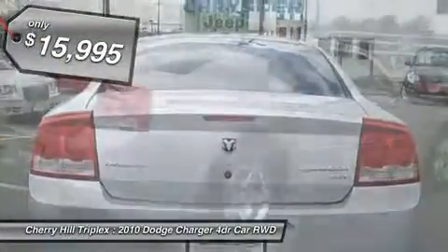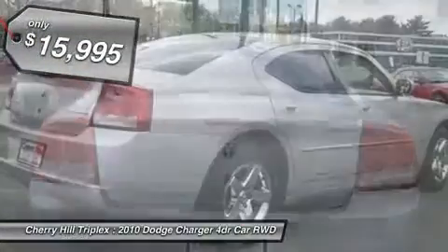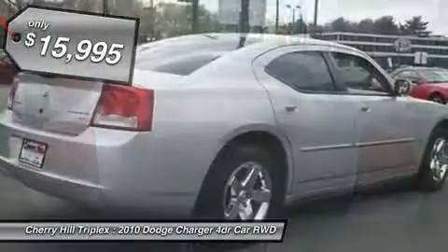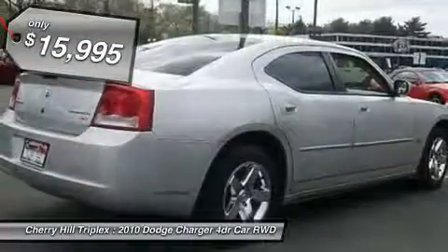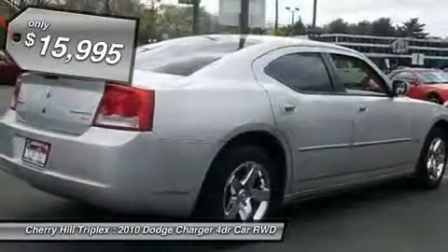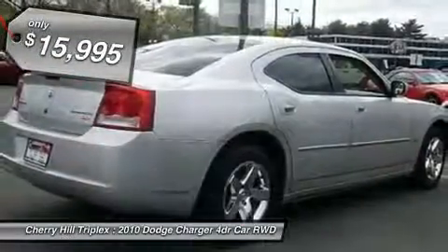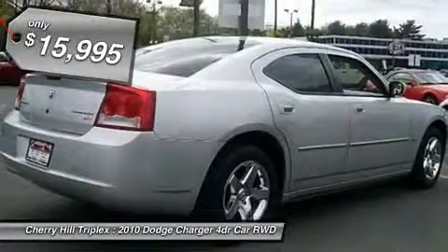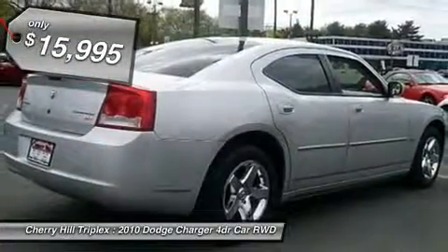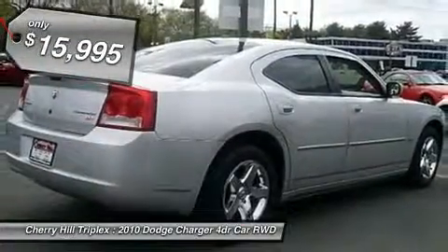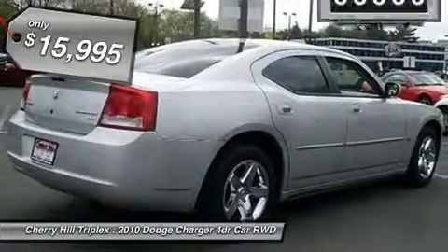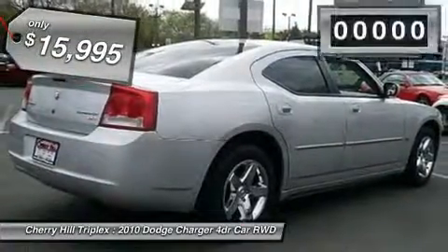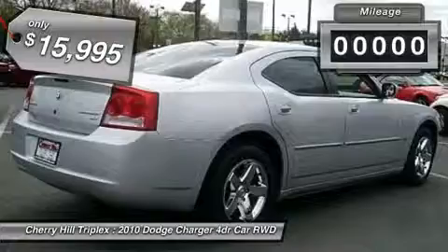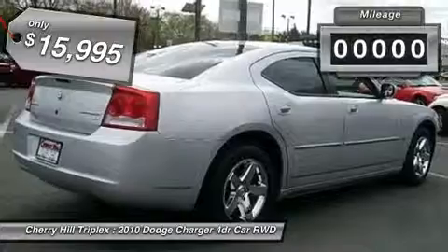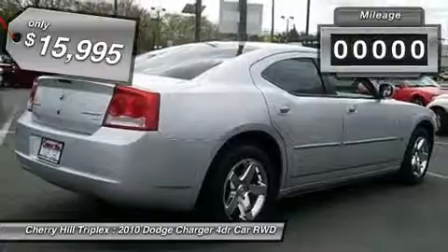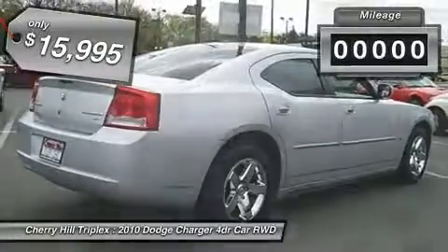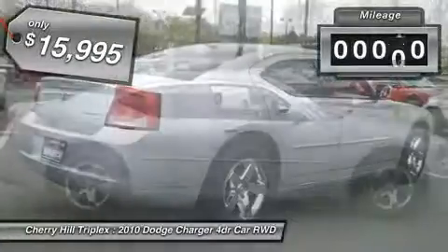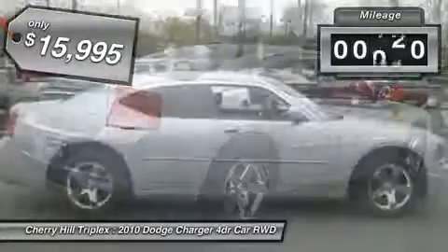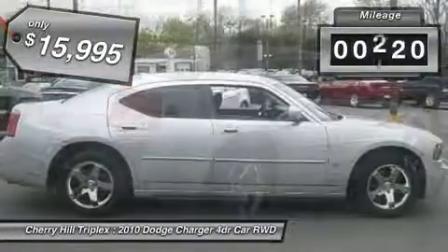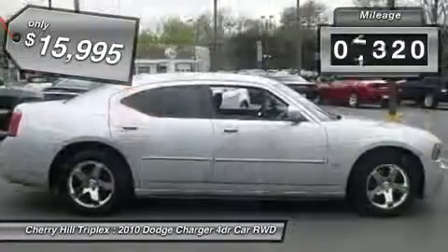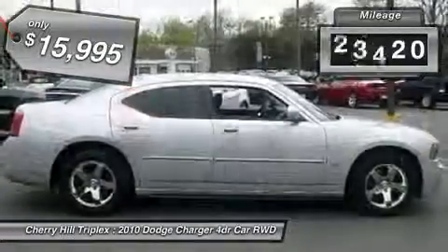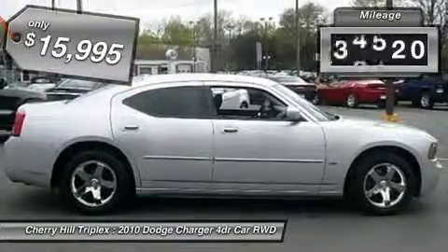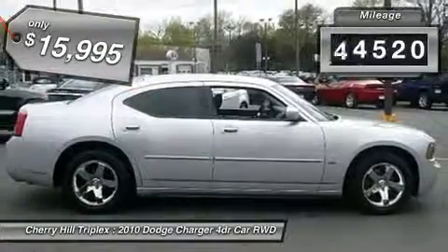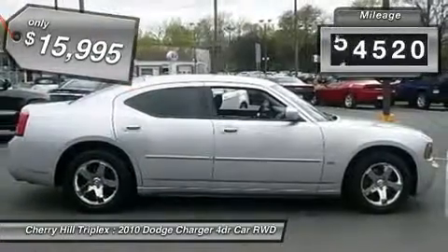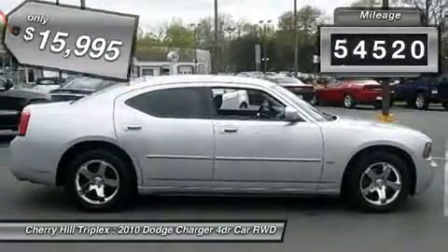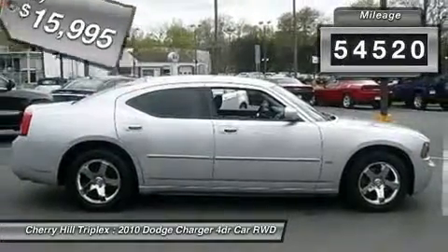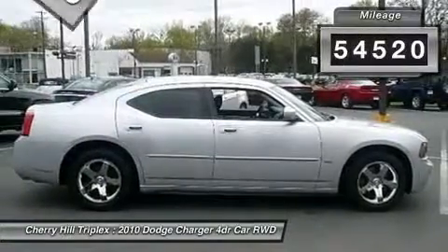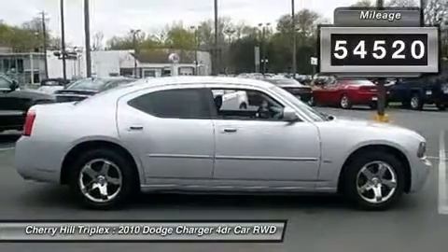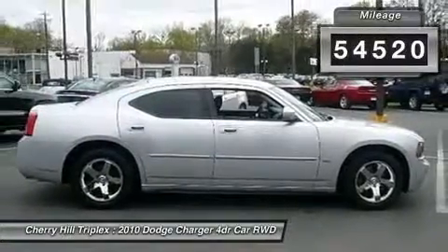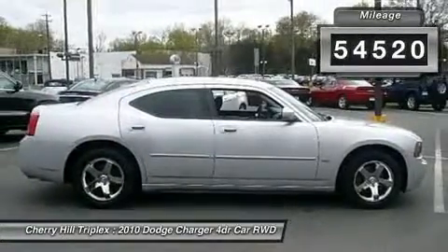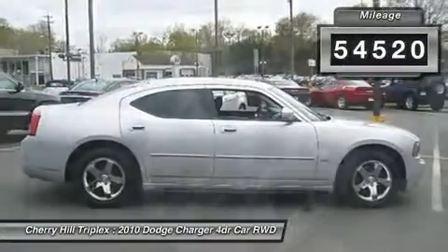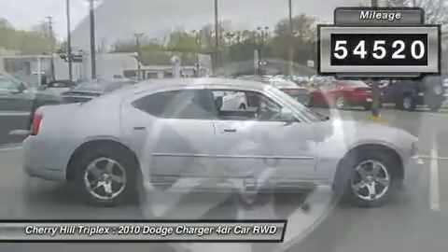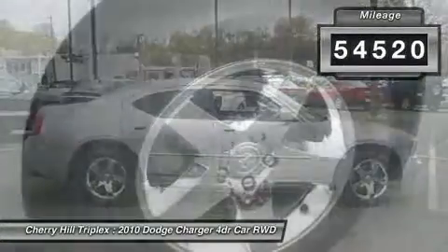And is priced below $20,000. This vehicle has less than 55,000 miles.